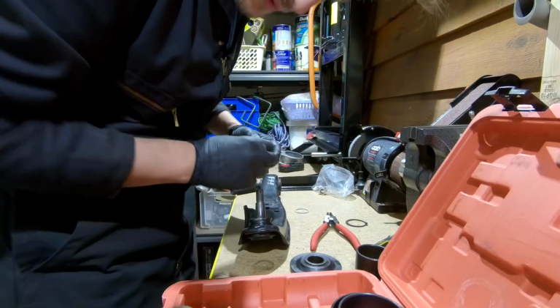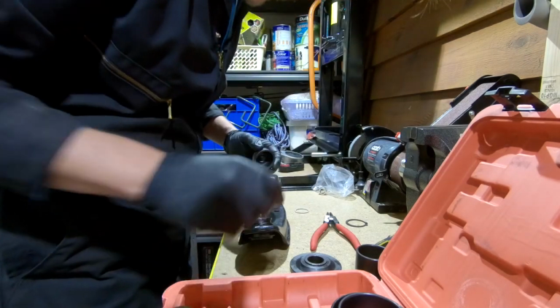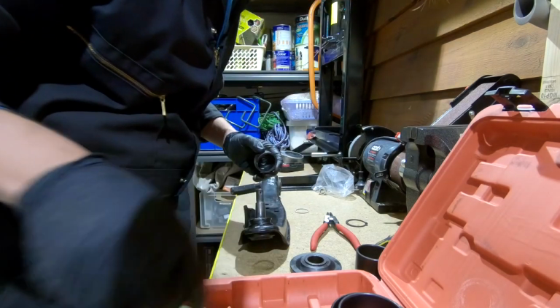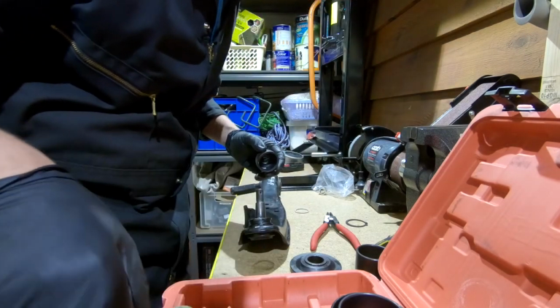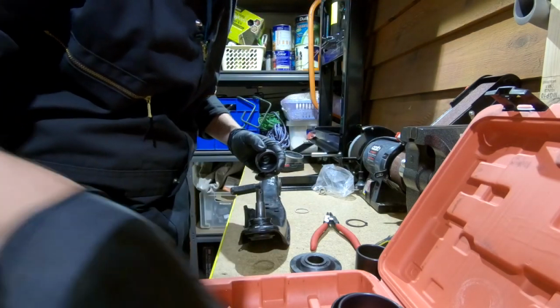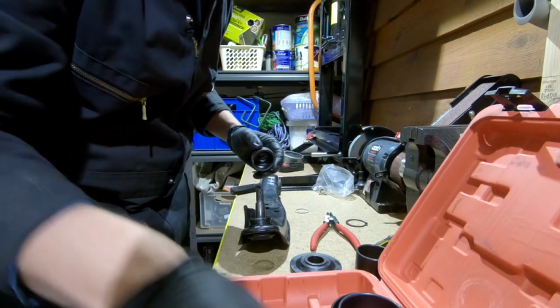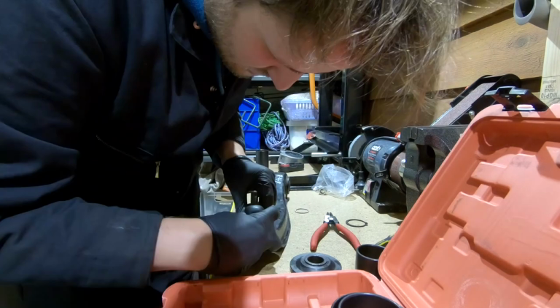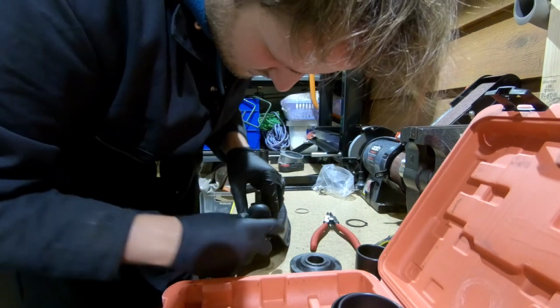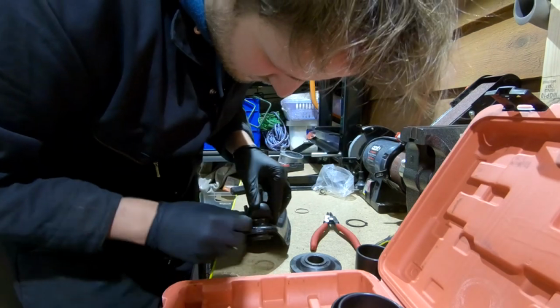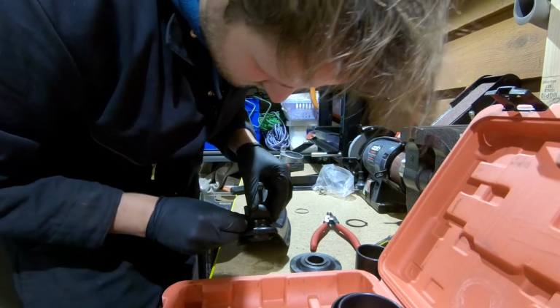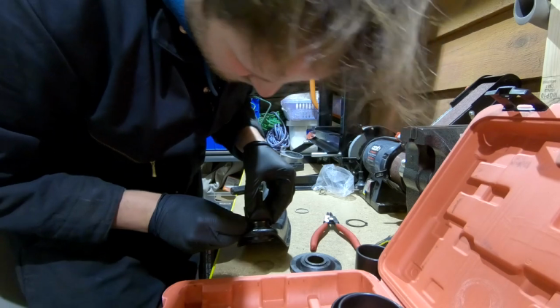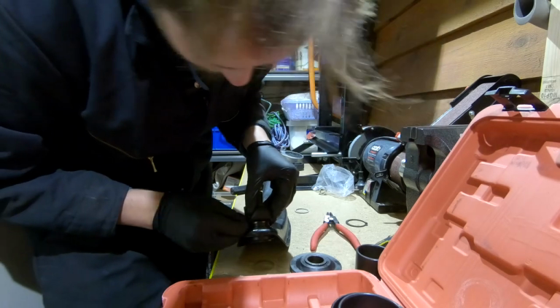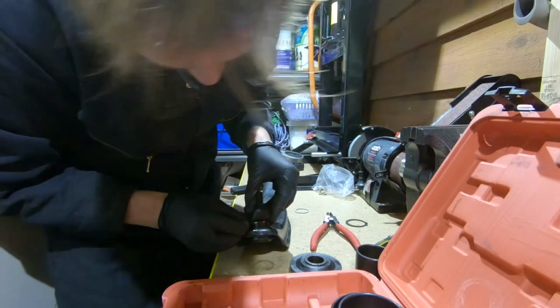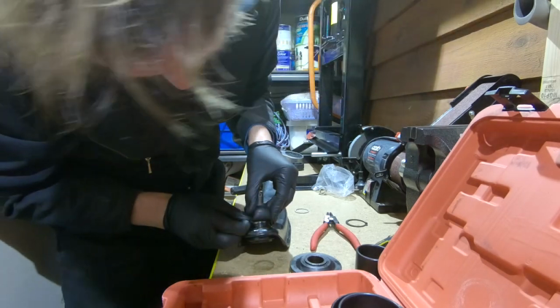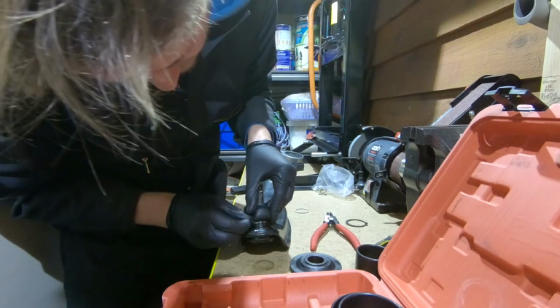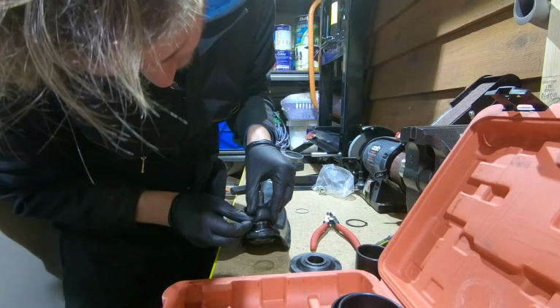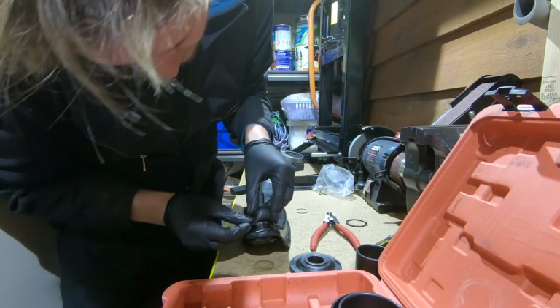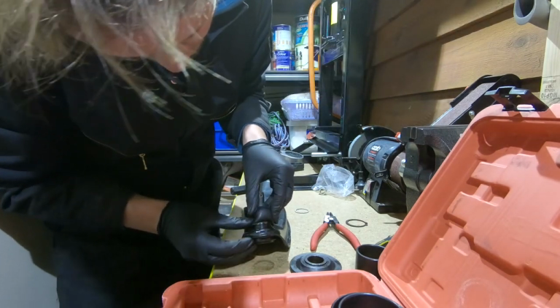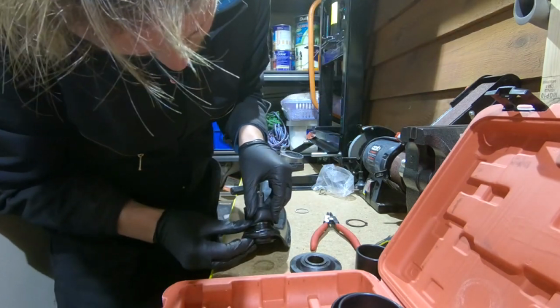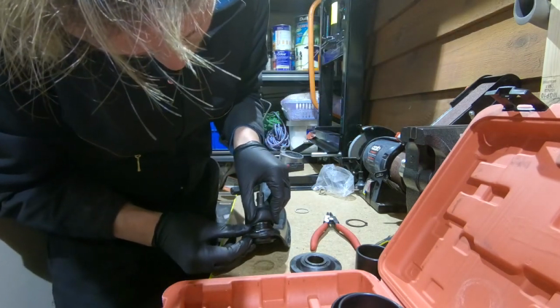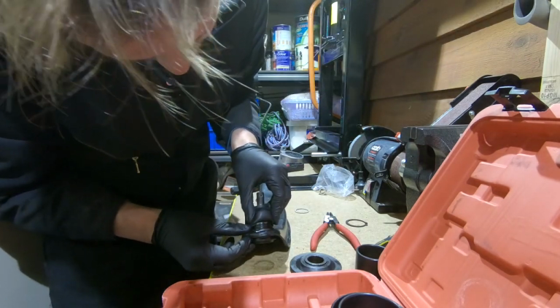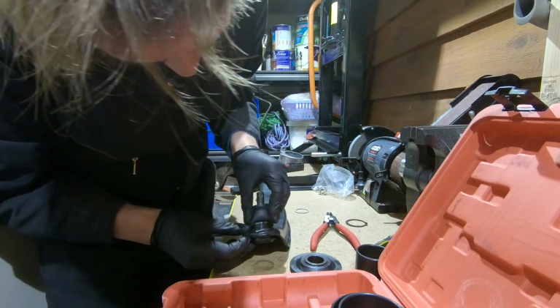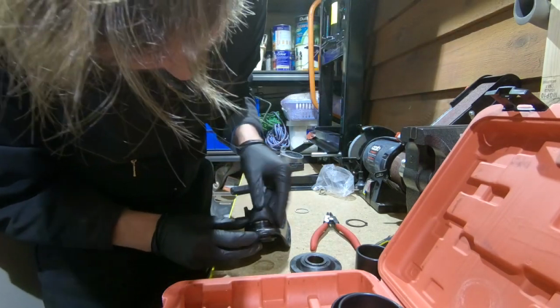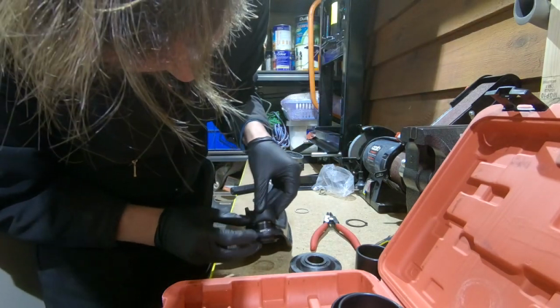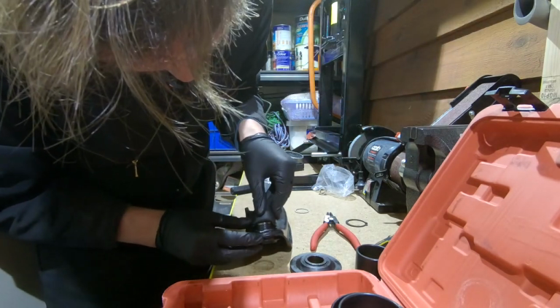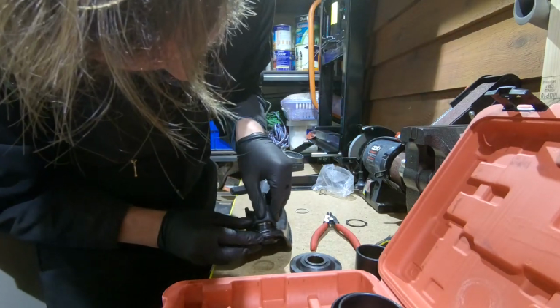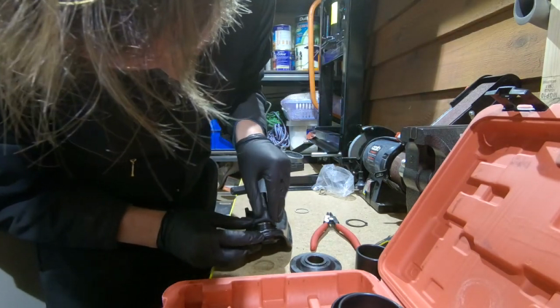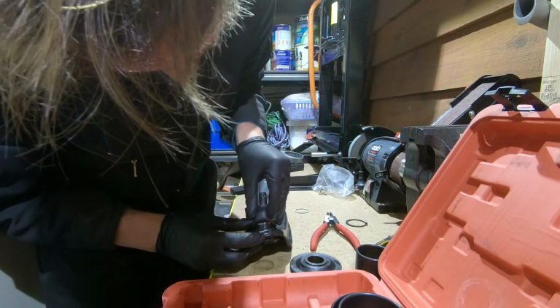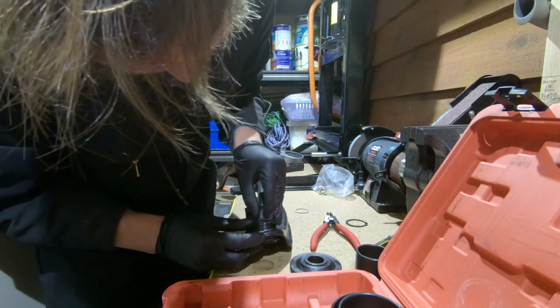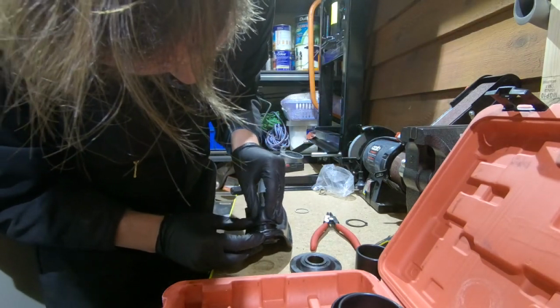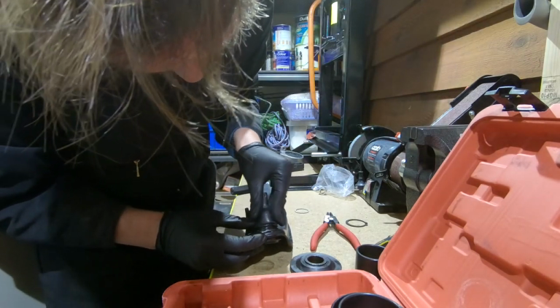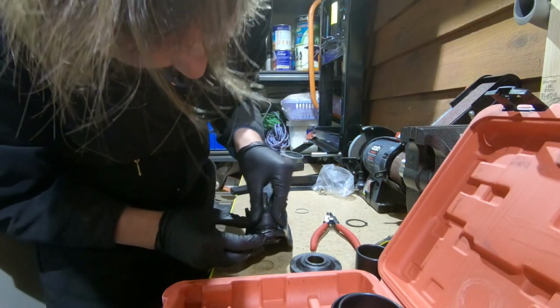Getting these boots on can also be a bit of a bitch. Requires a bit of massaging. There you go.